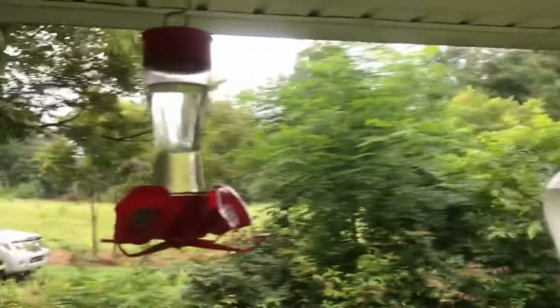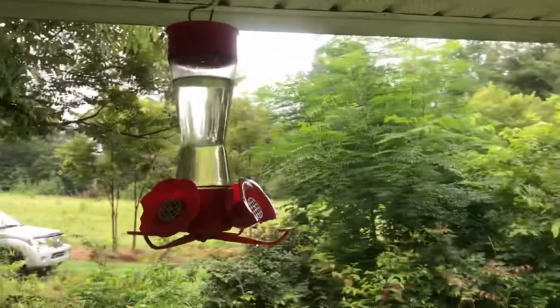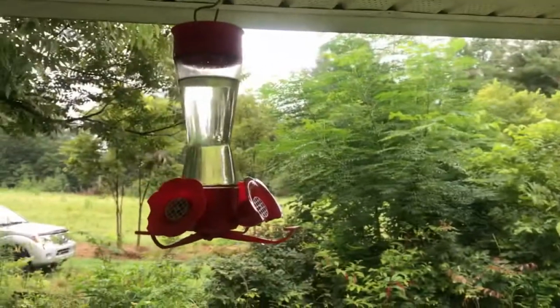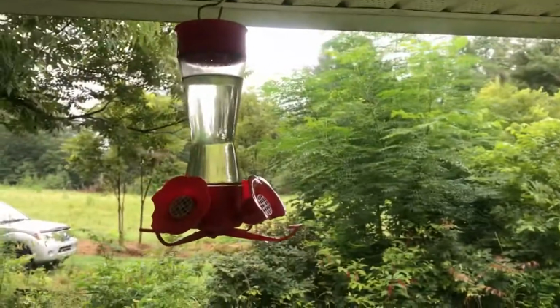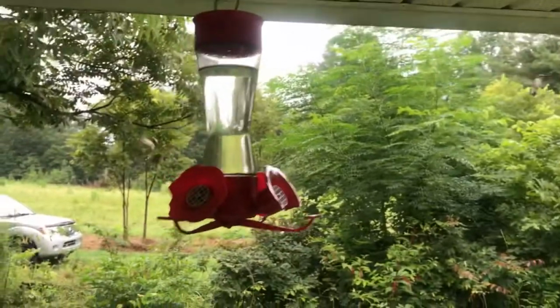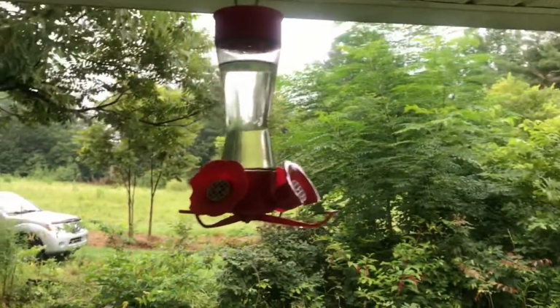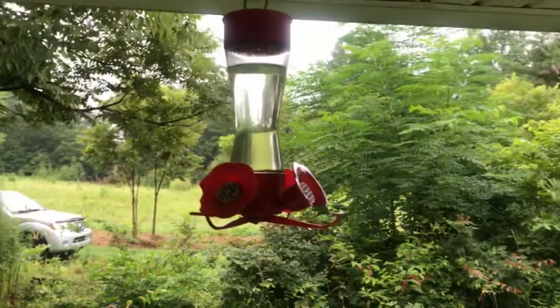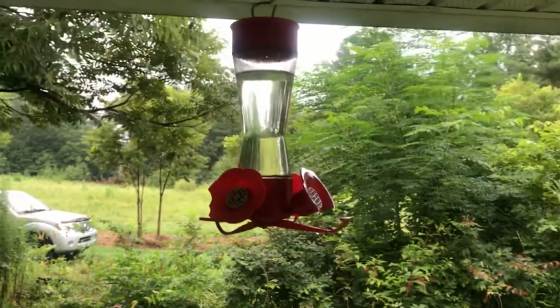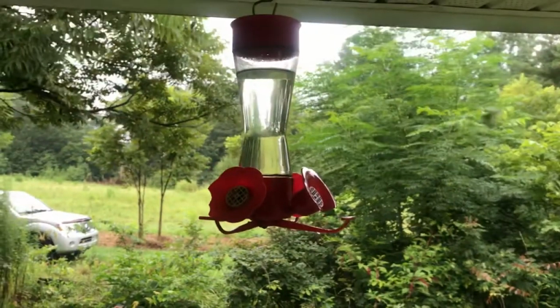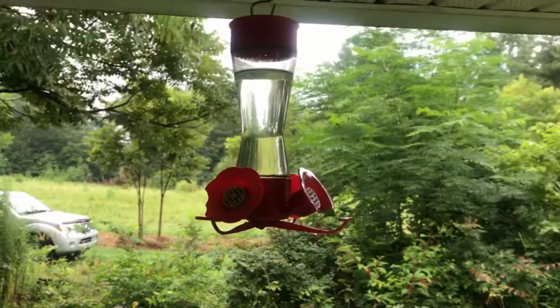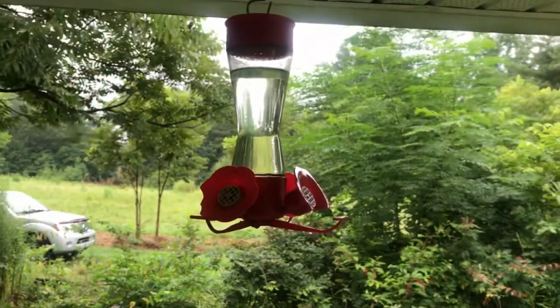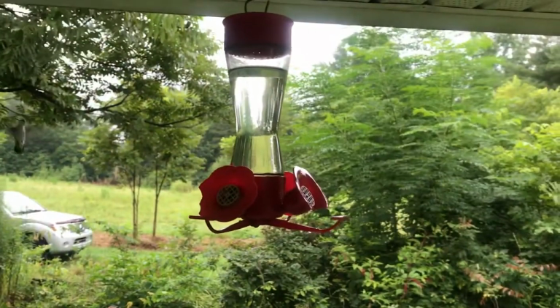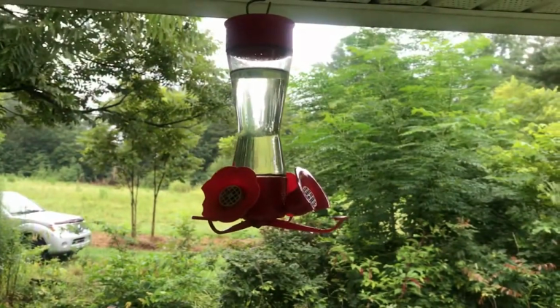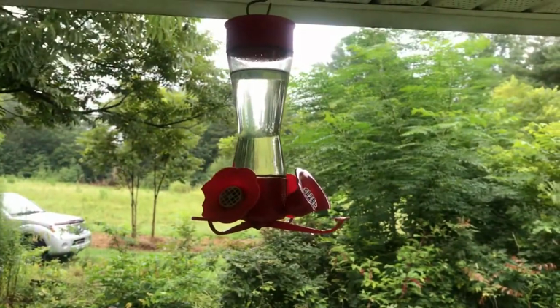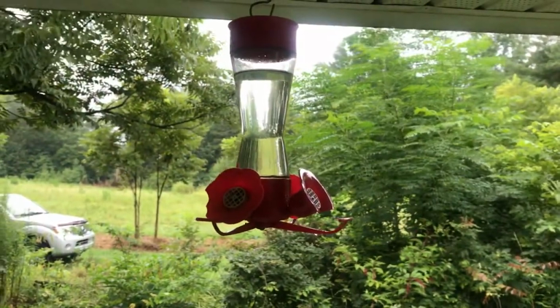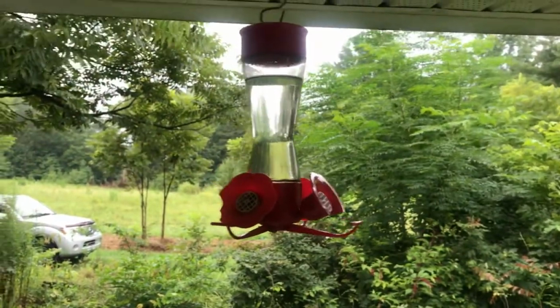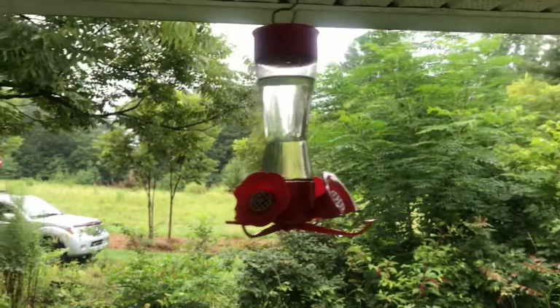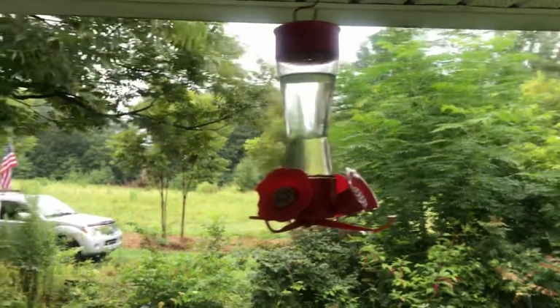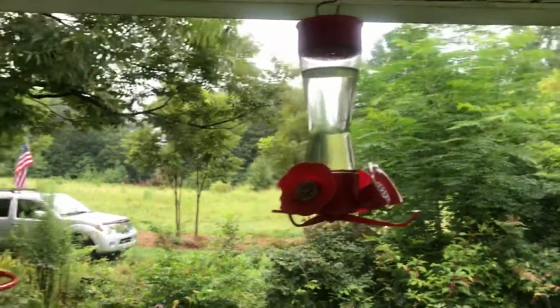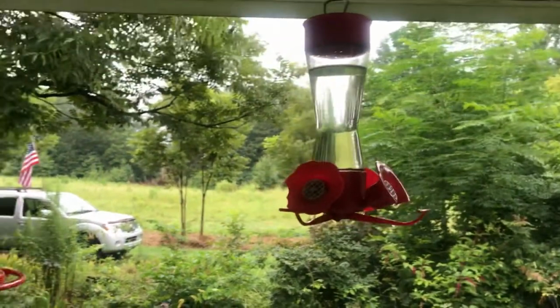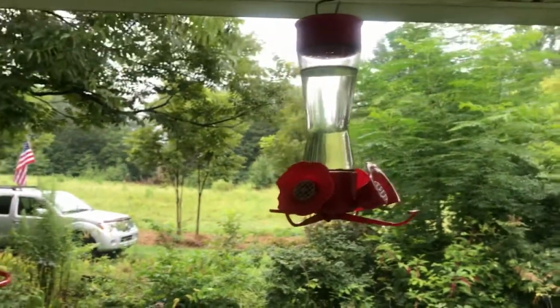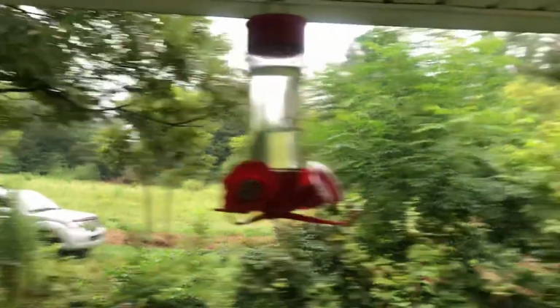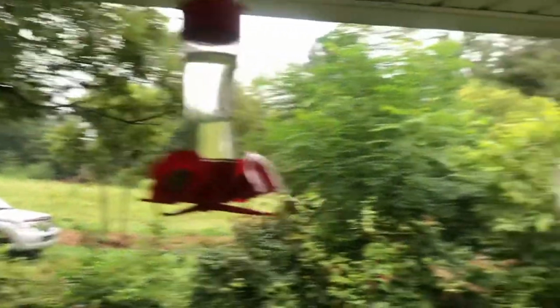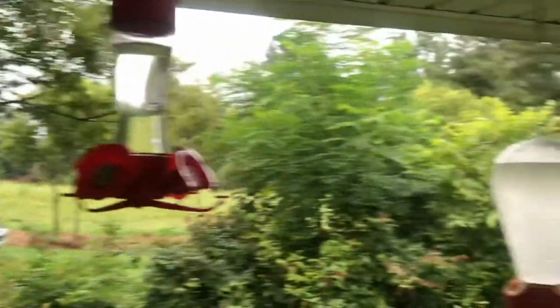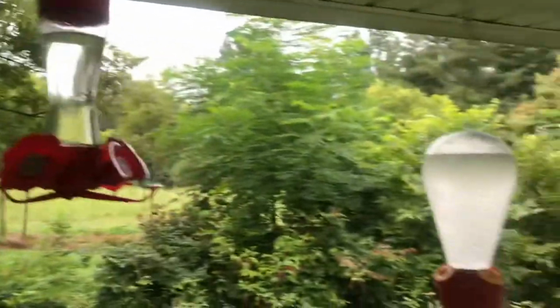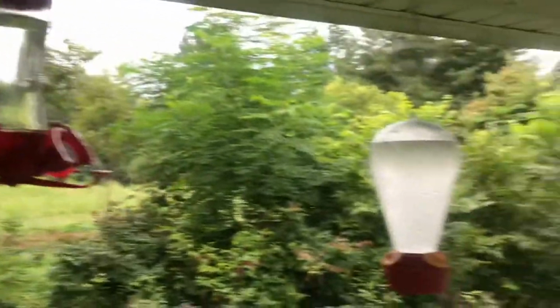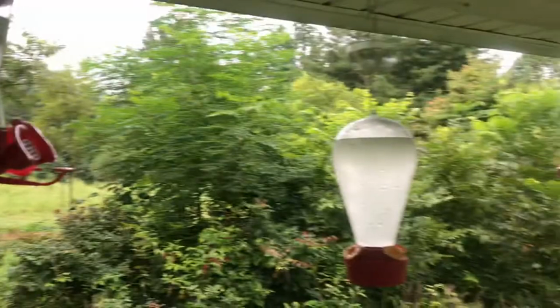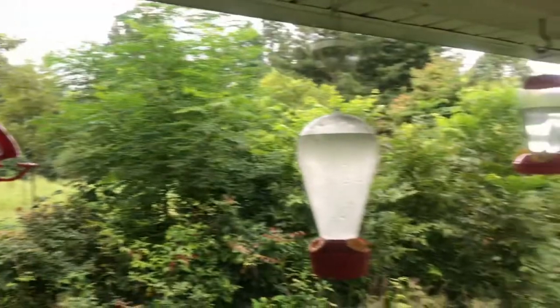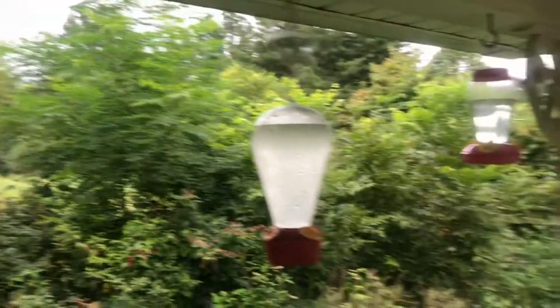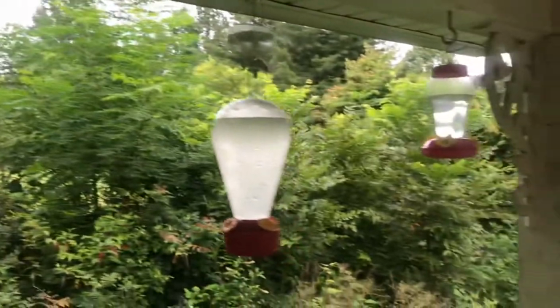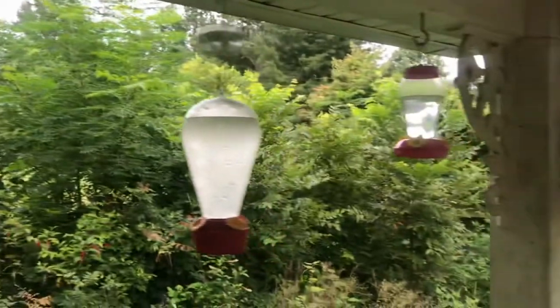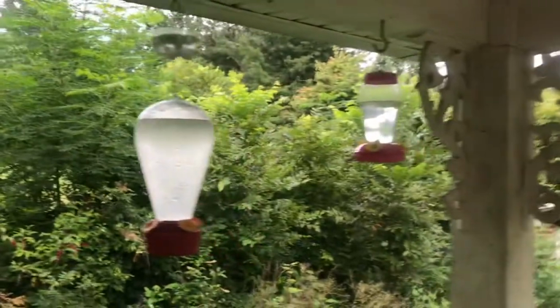The hummingbirds want to be on TV — they're very lively. They want me to get out of the way is what they're telling me. We are seeing them out here.